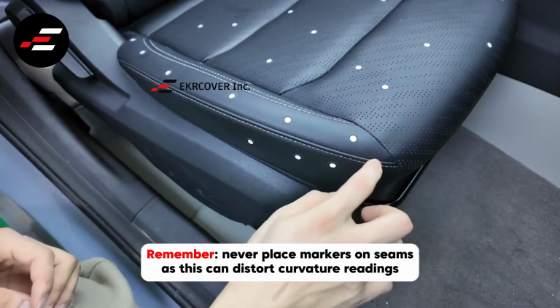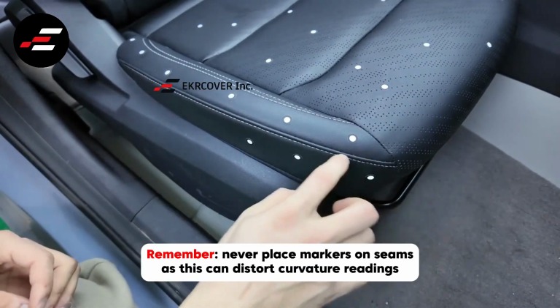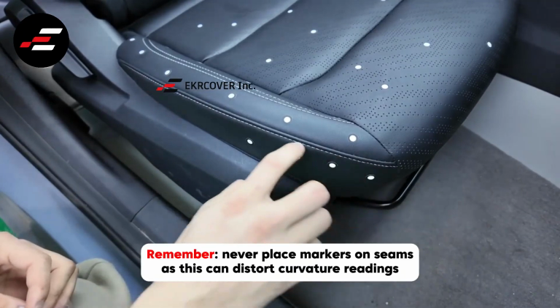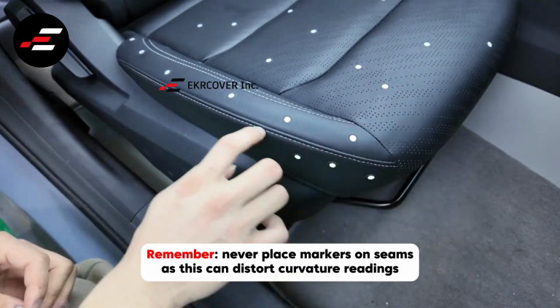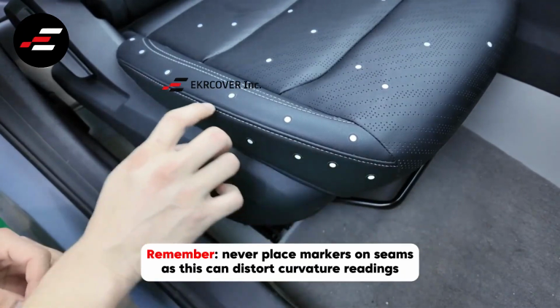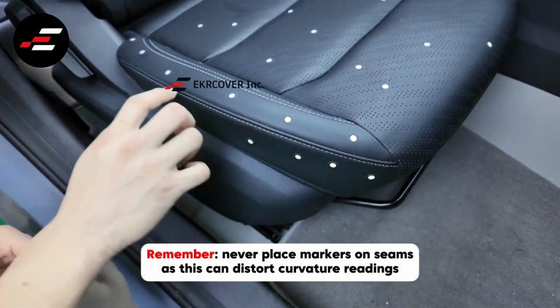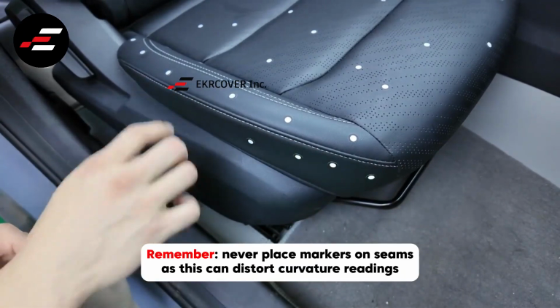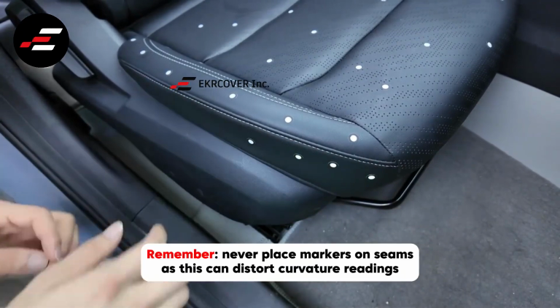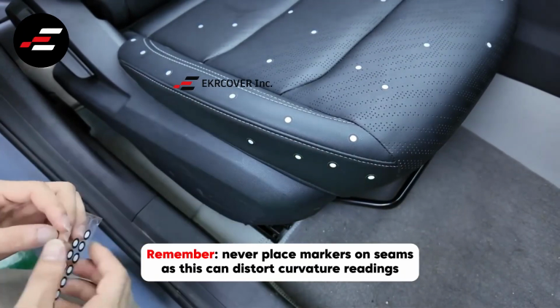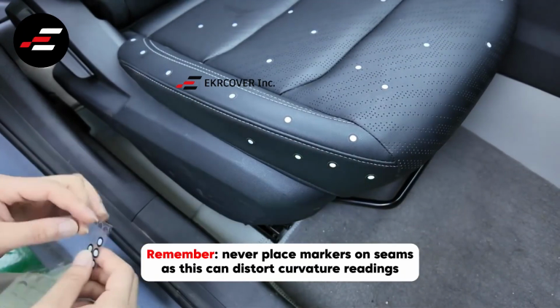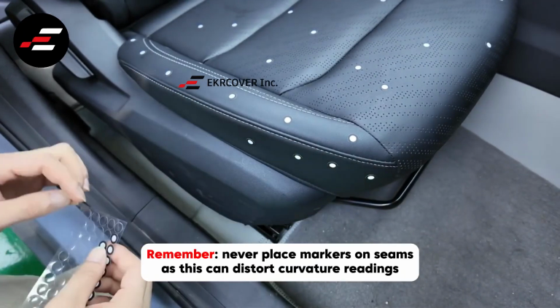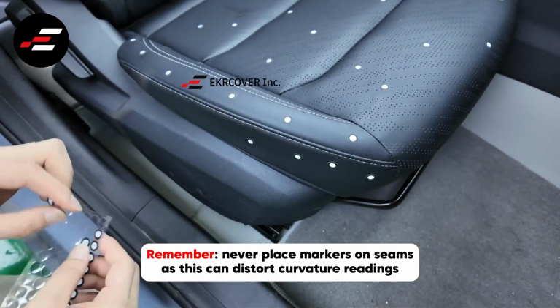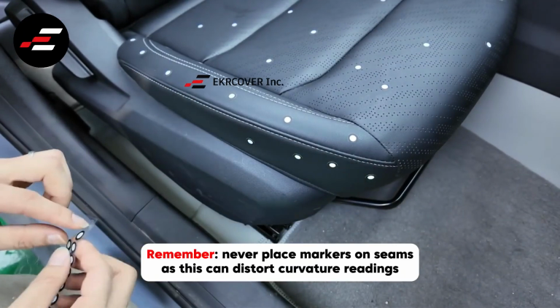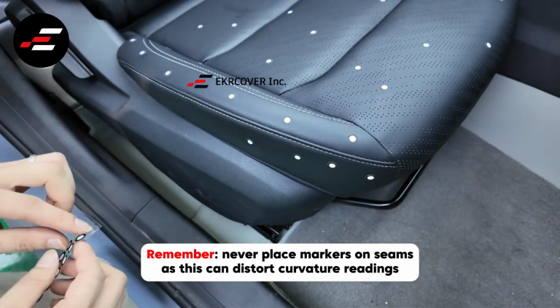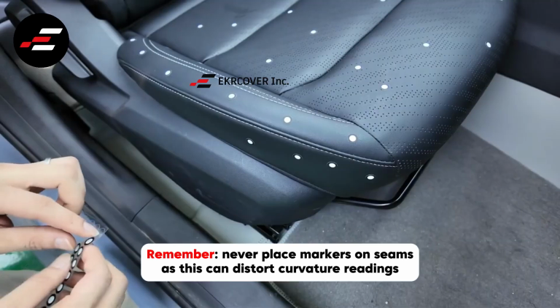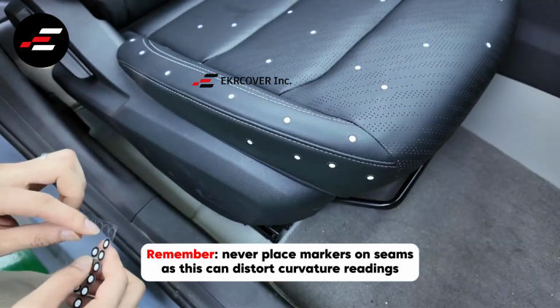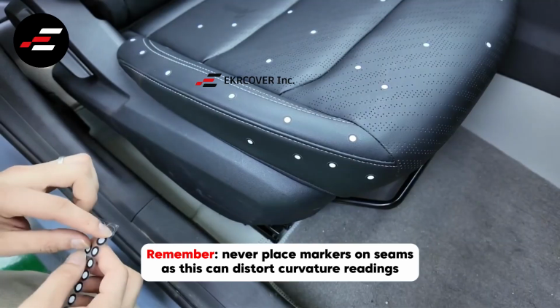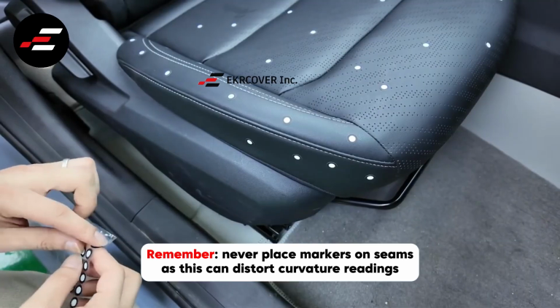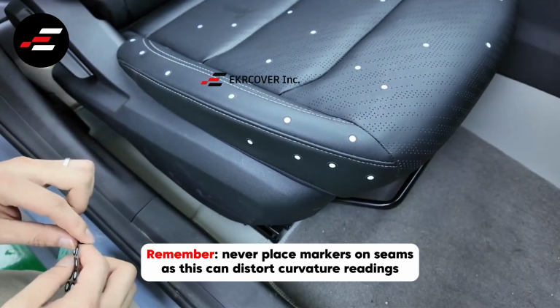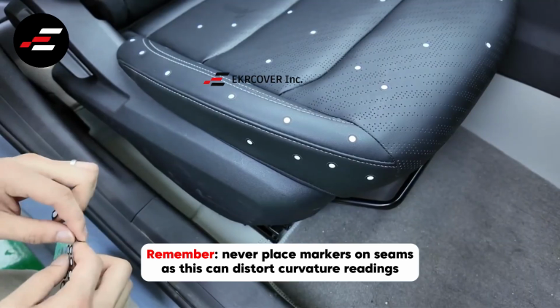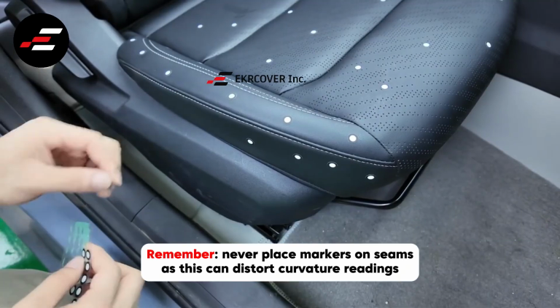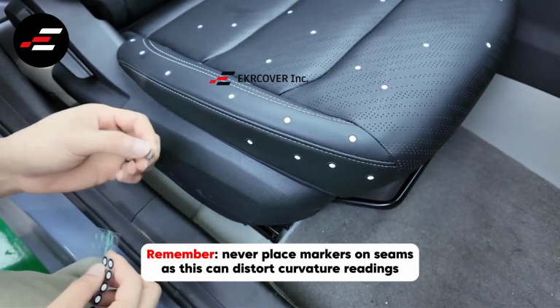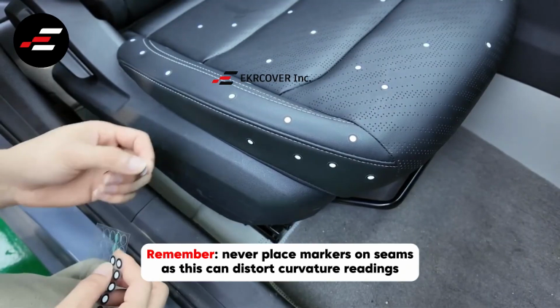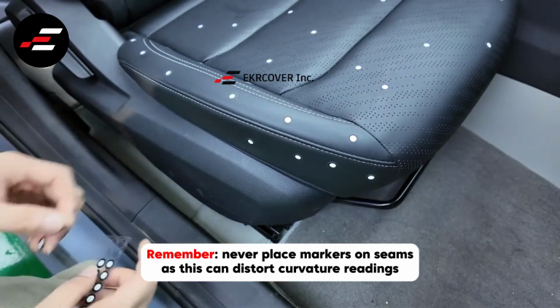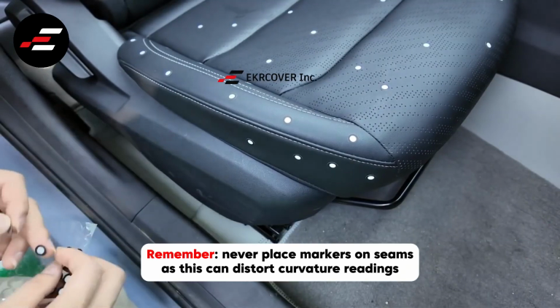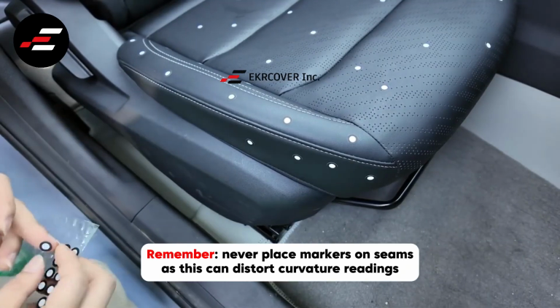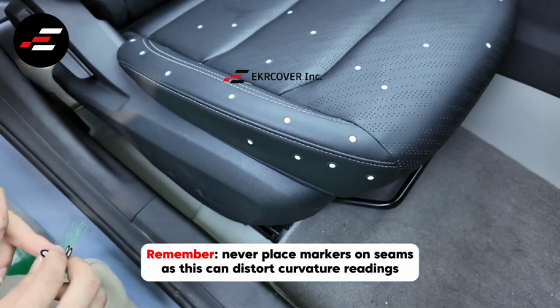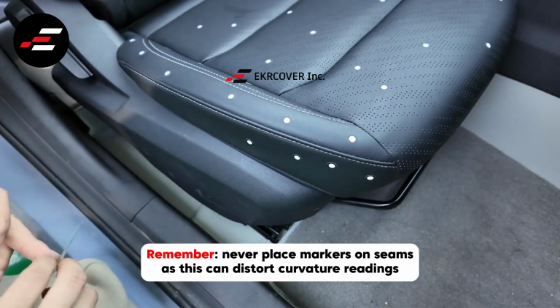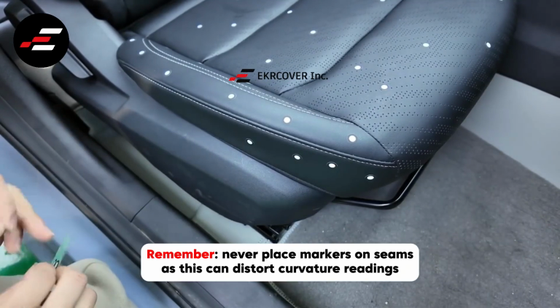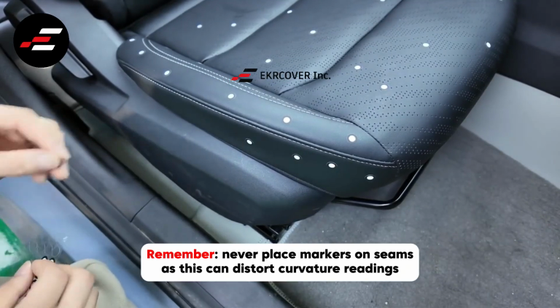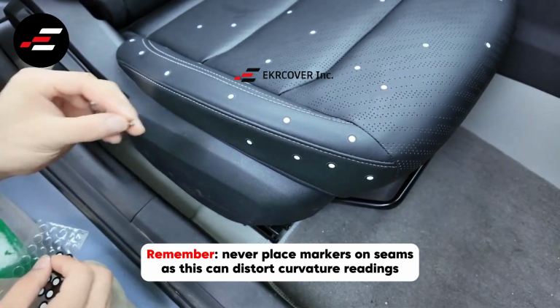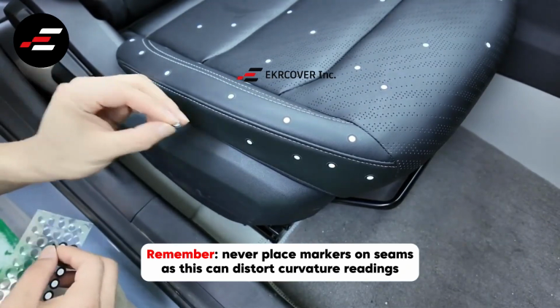Remember, never place markers on seams, as this can distort curvature readings.